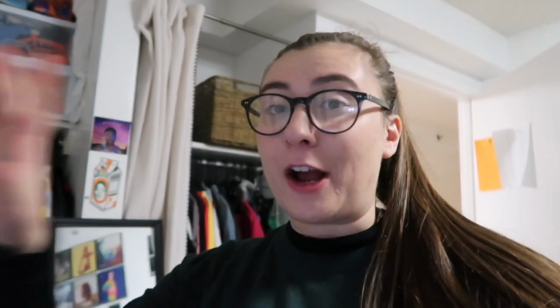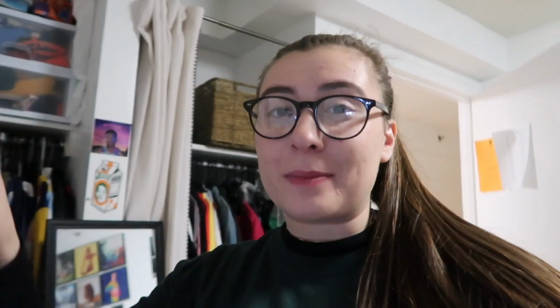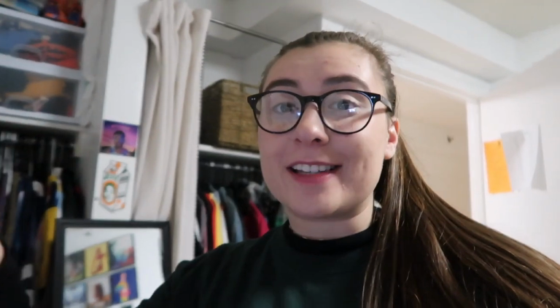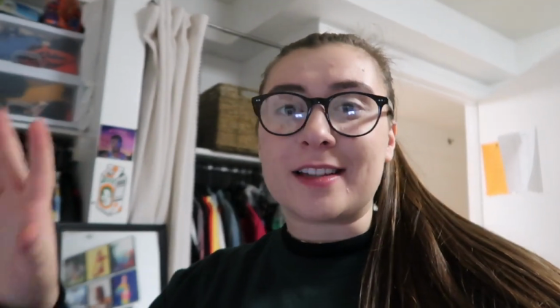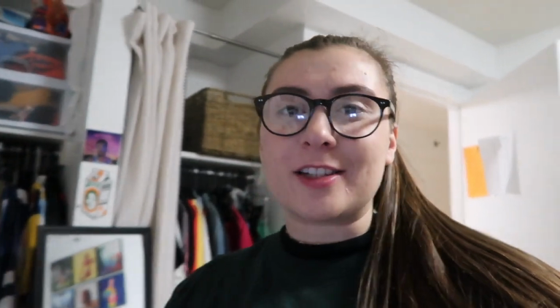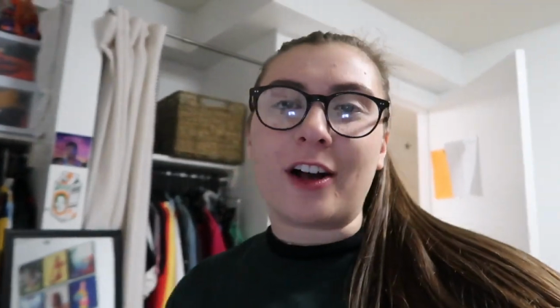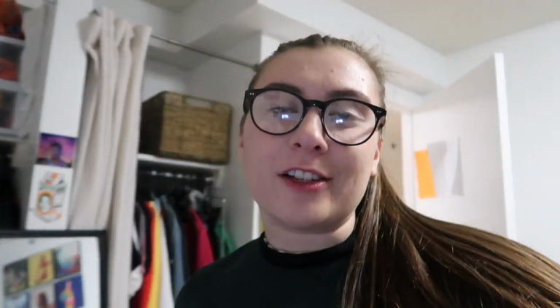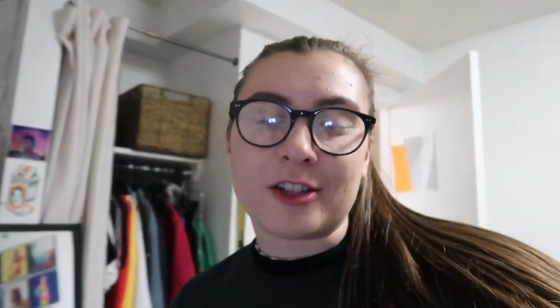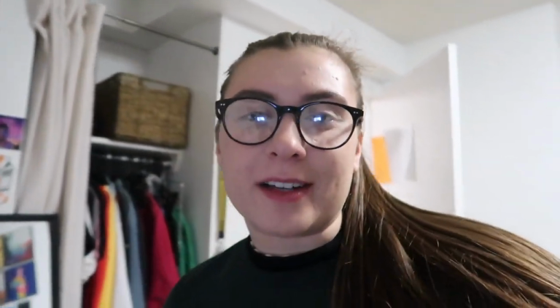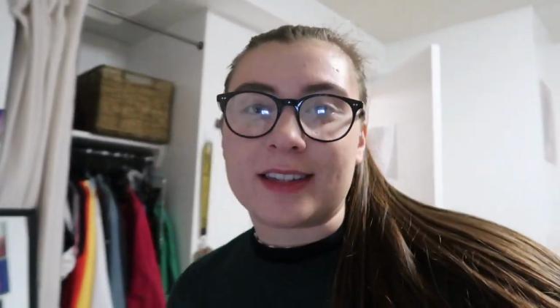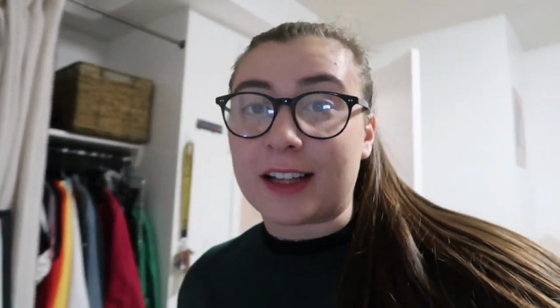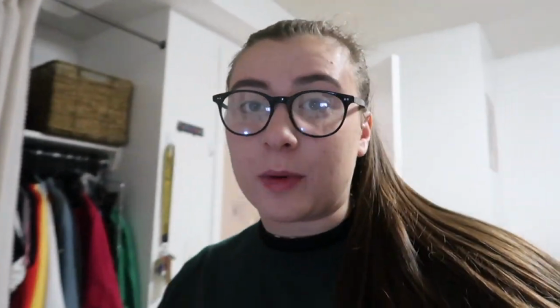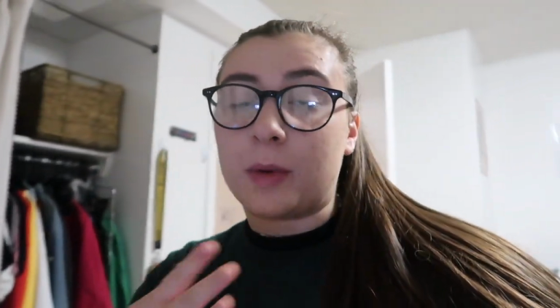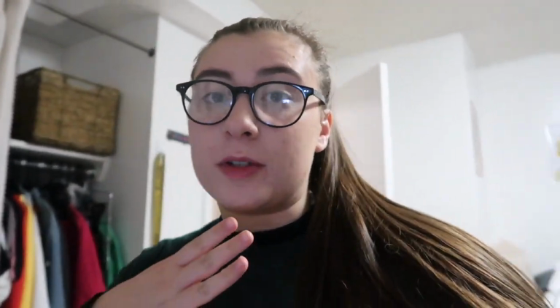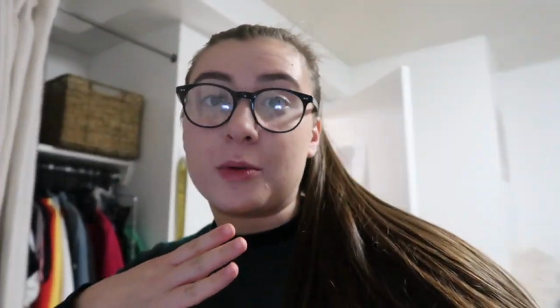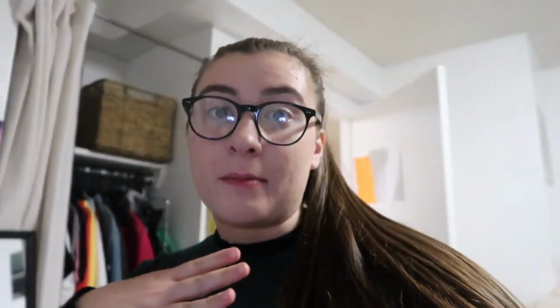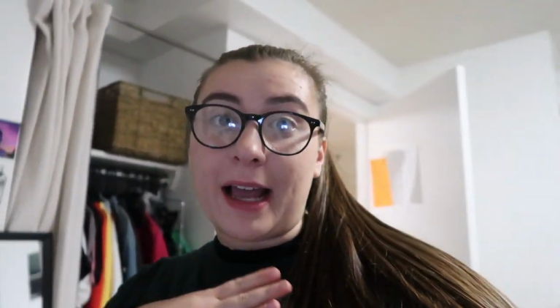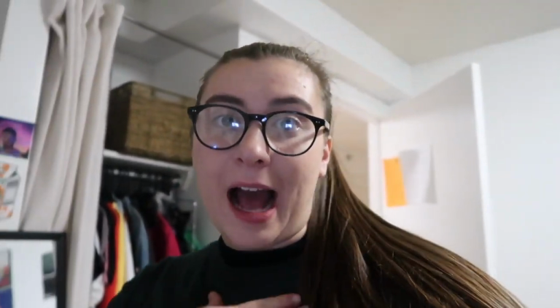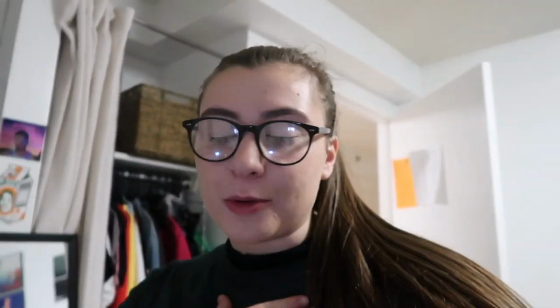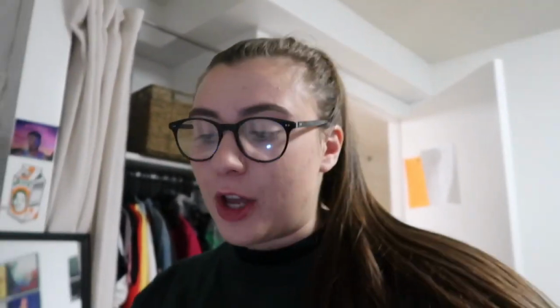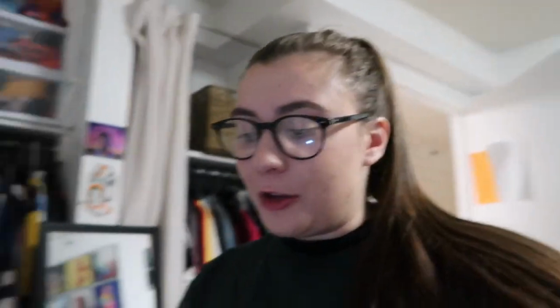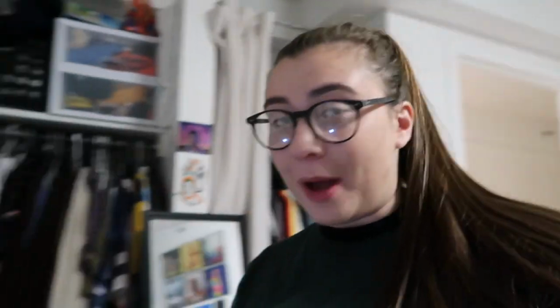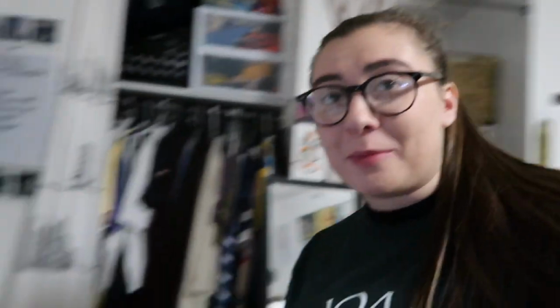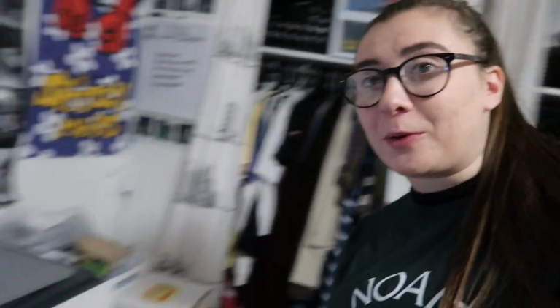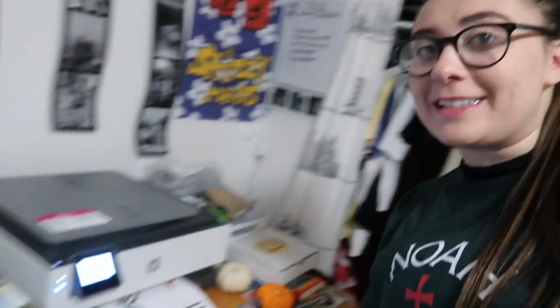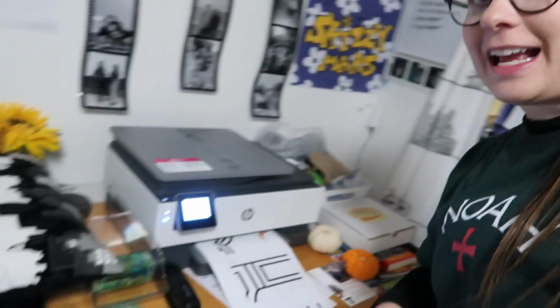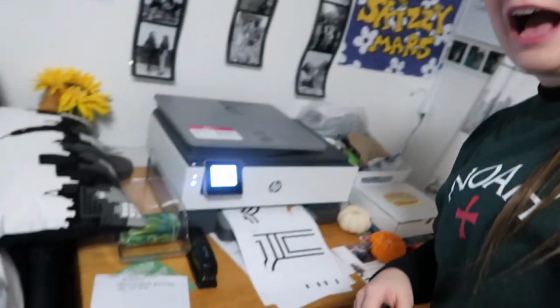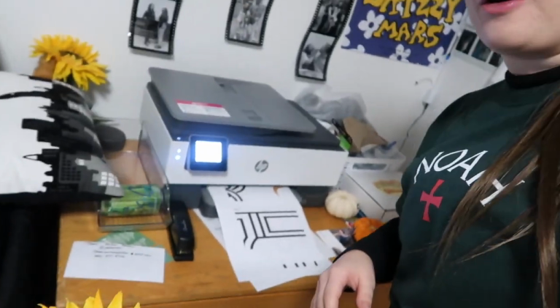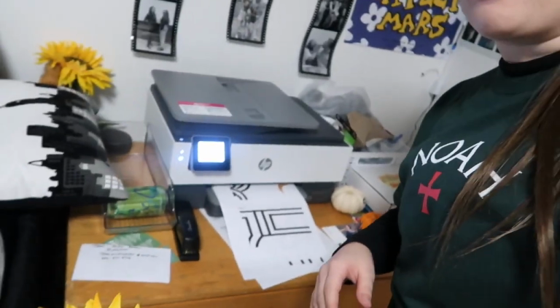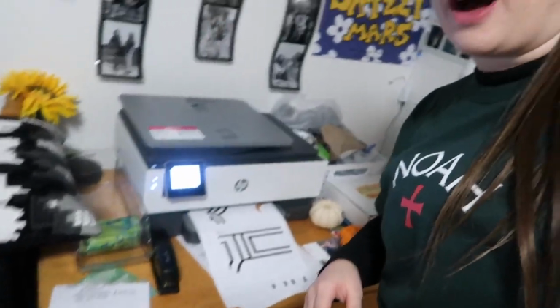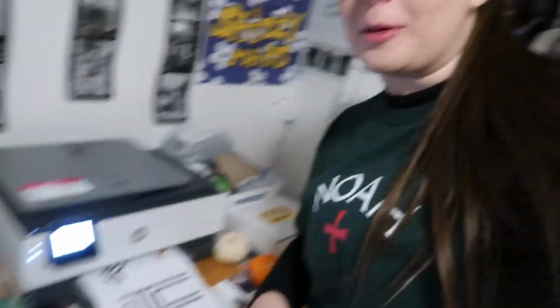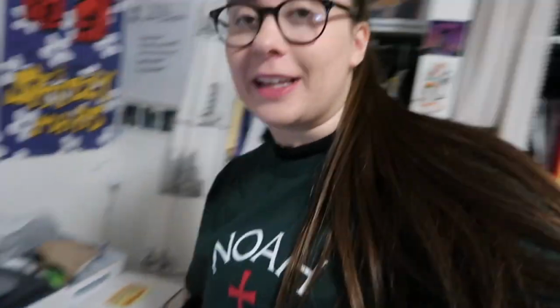I had this really fun idea of doing a fireplace with stockings, just because that's what we would do in my house, so I'm printing out a fireplace.